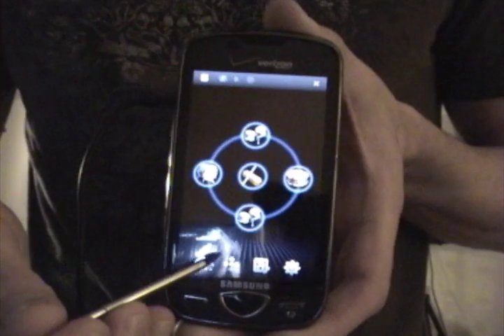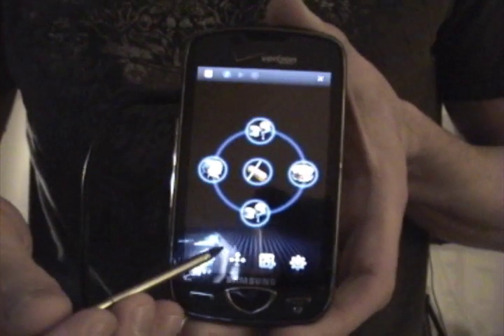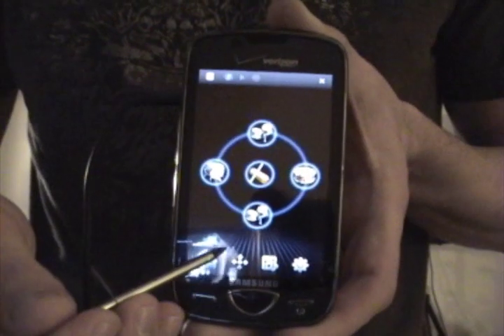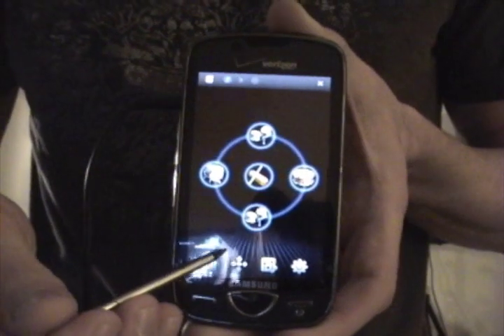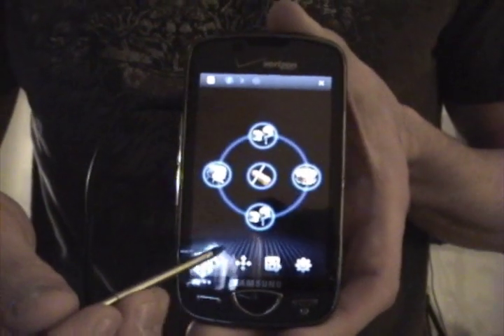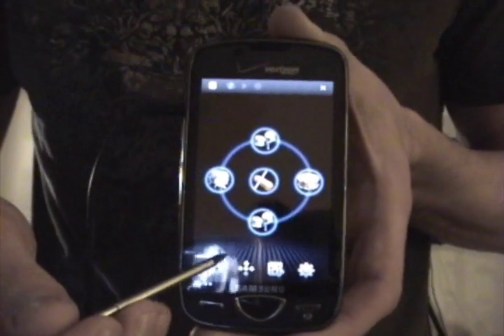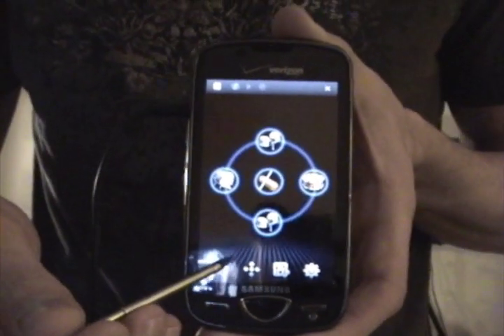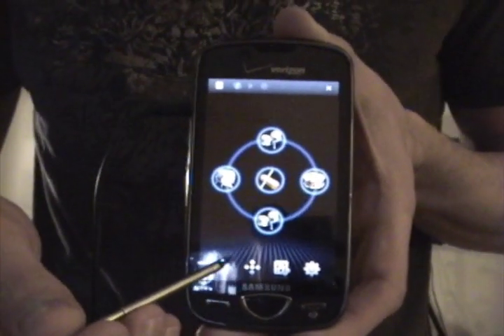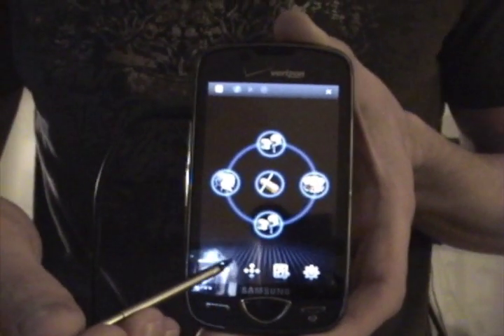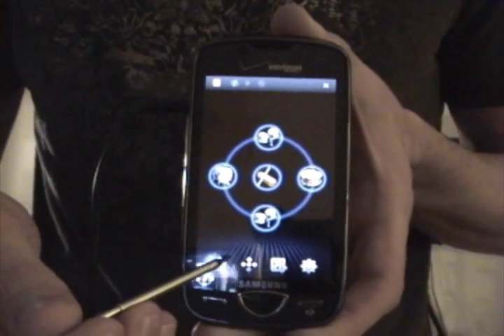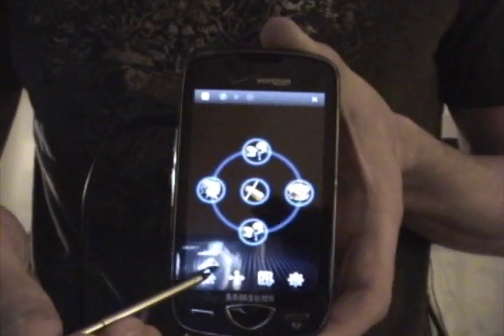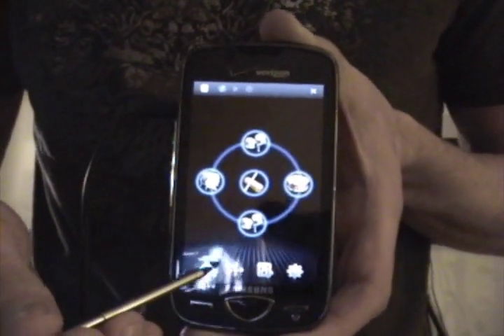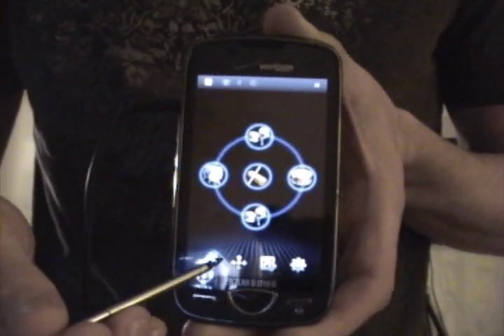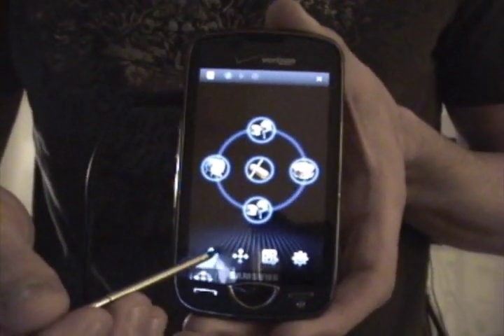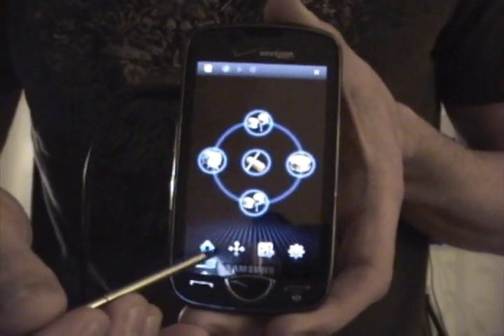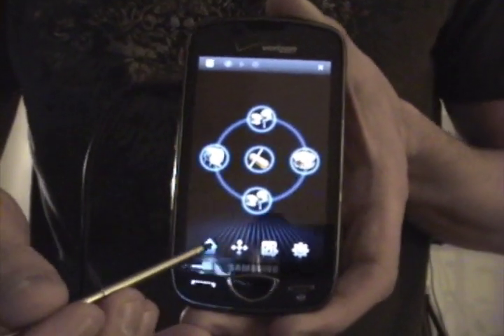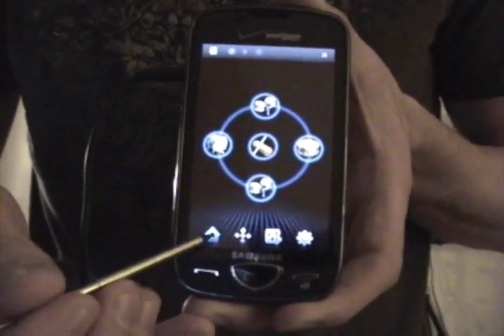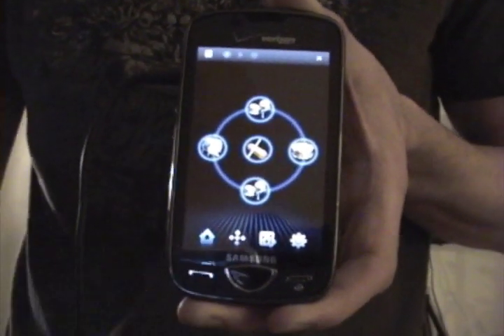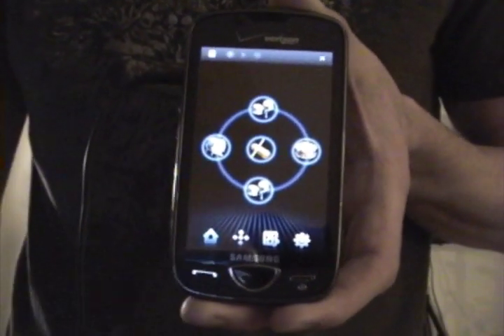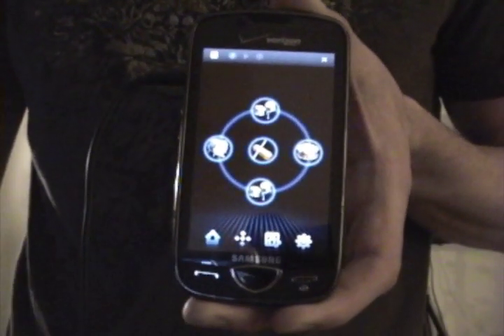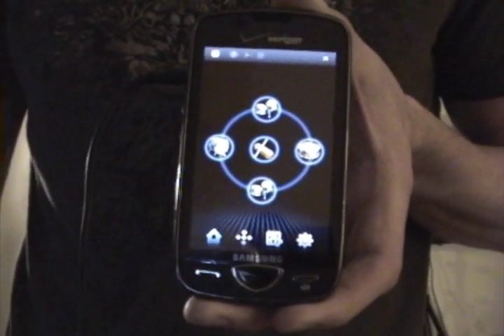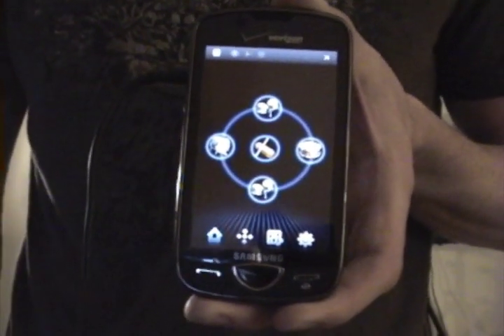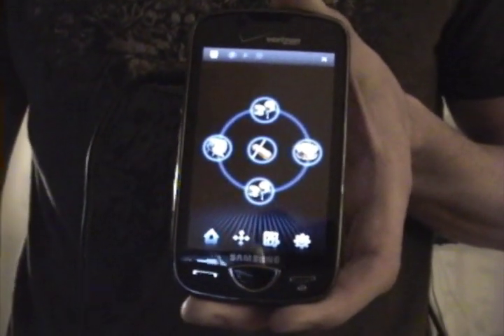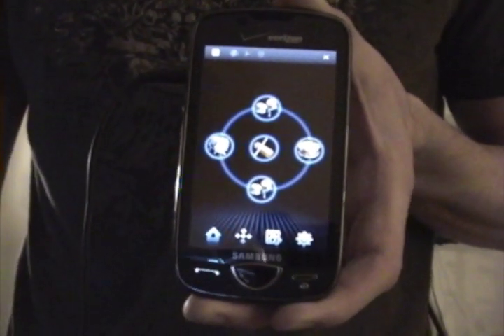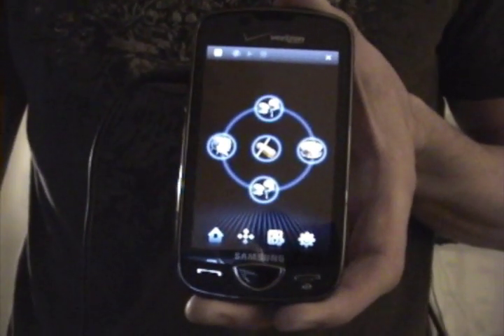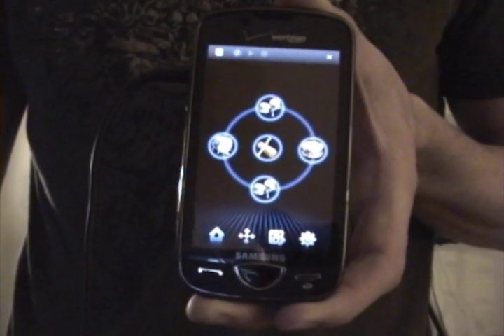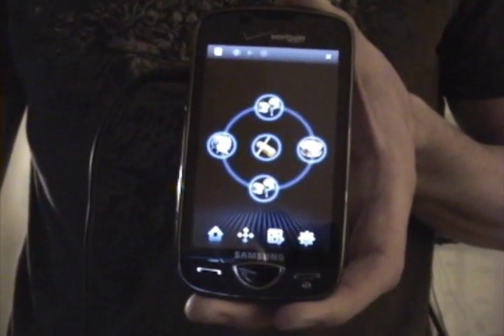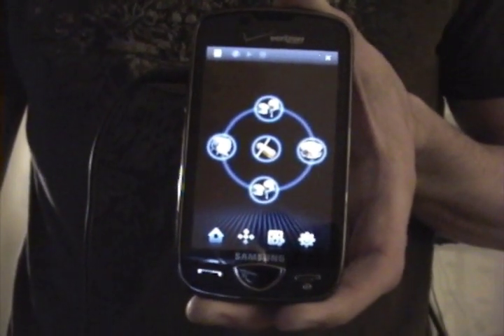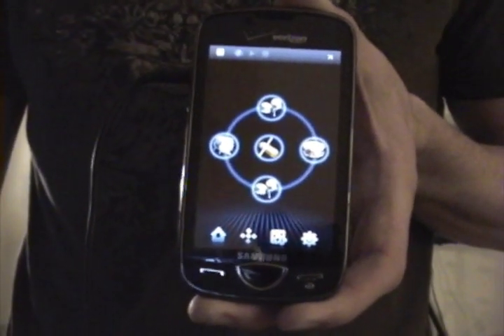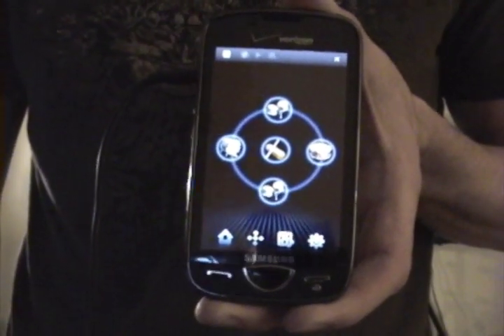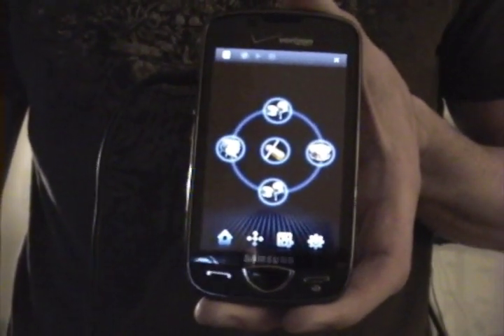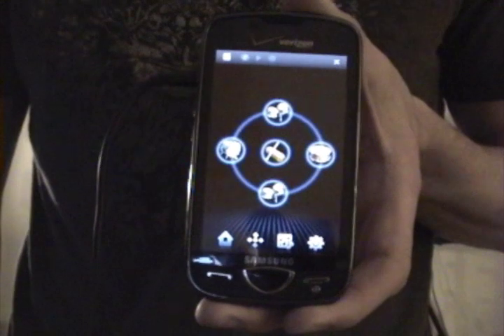Here's the Samsung Omnia 2 Kashishi app. This is the home screen.